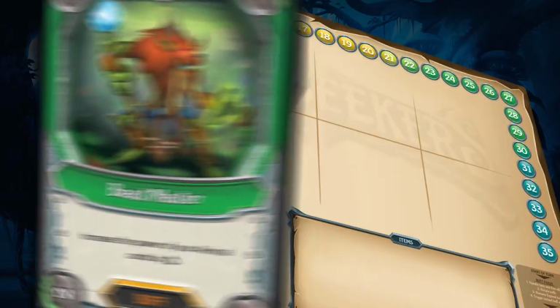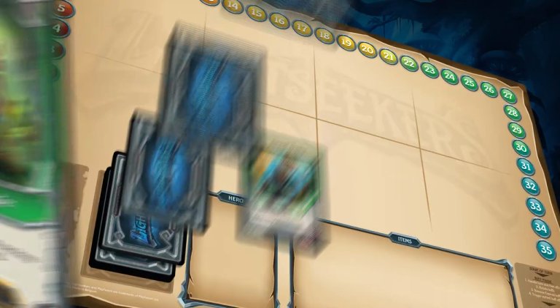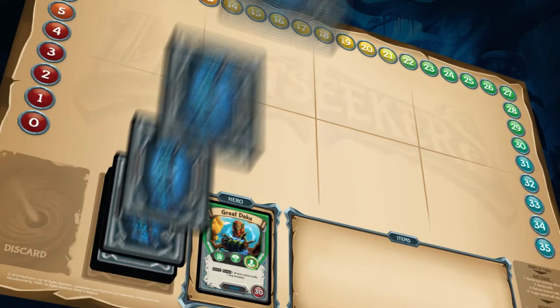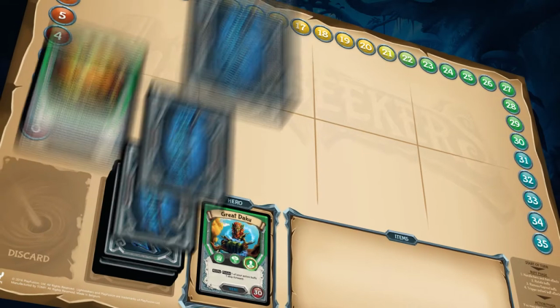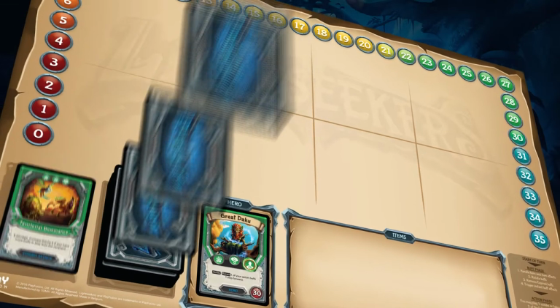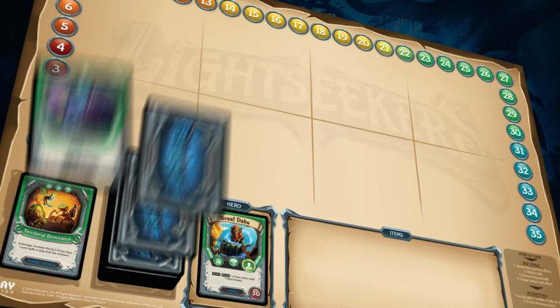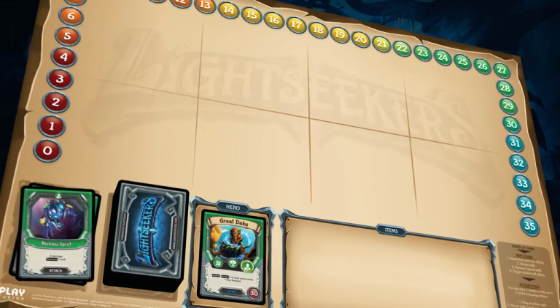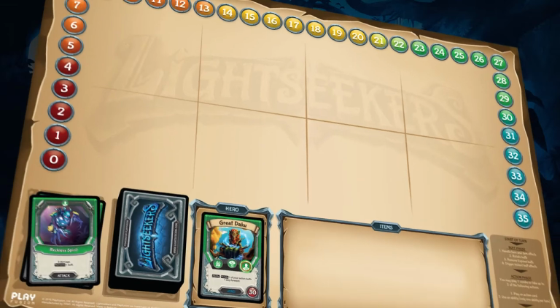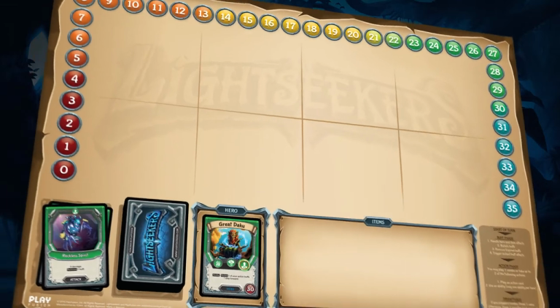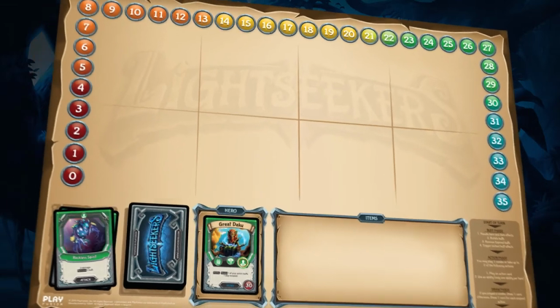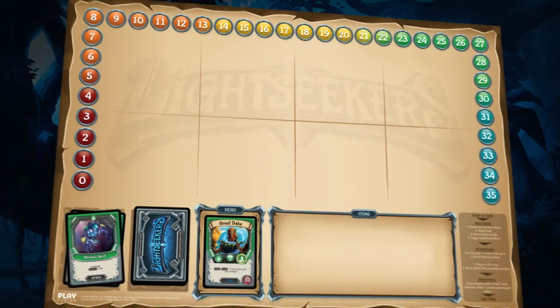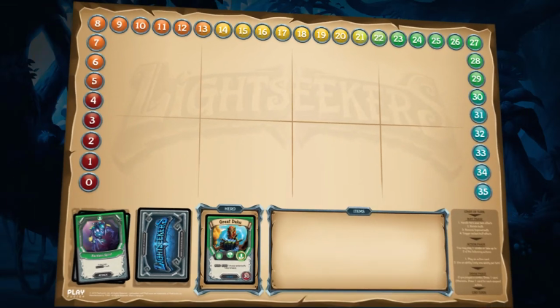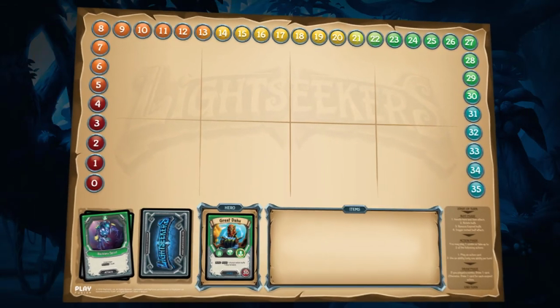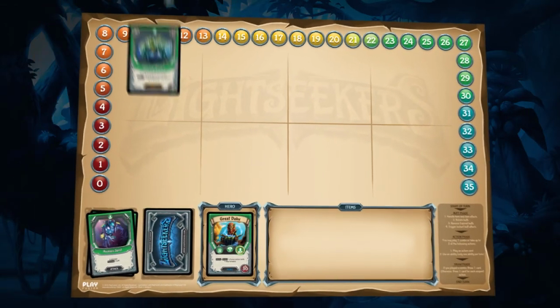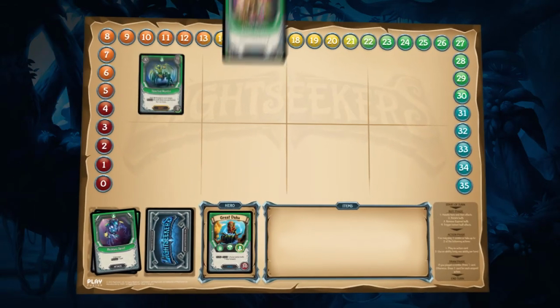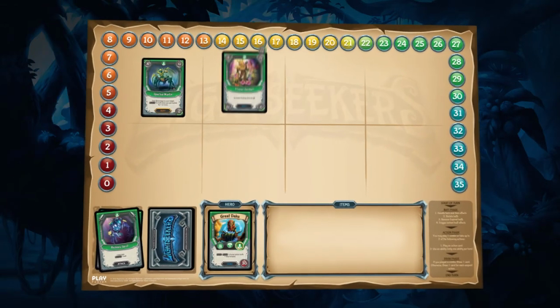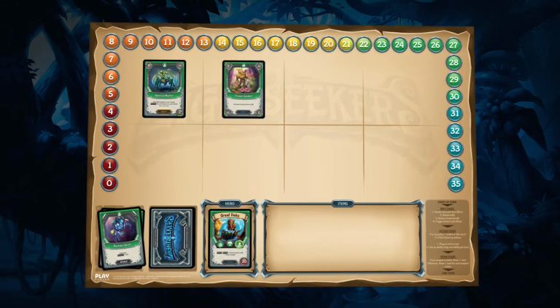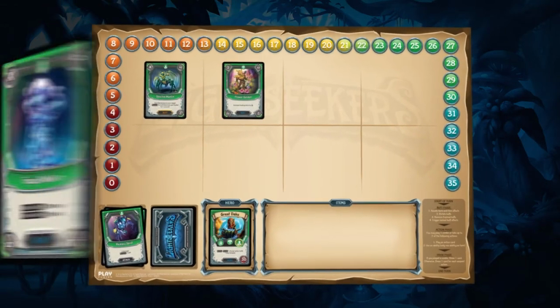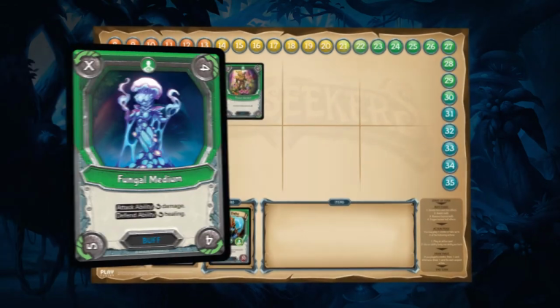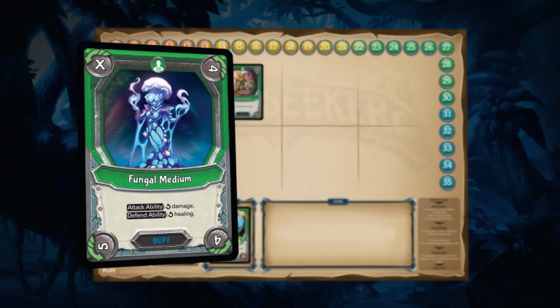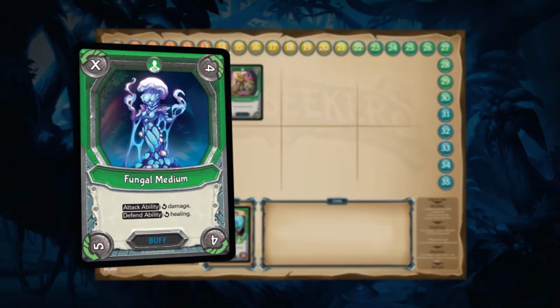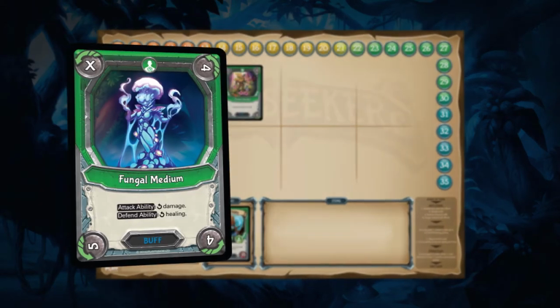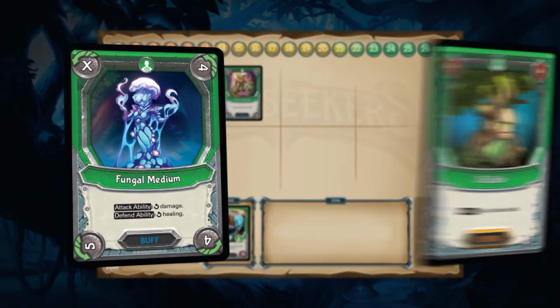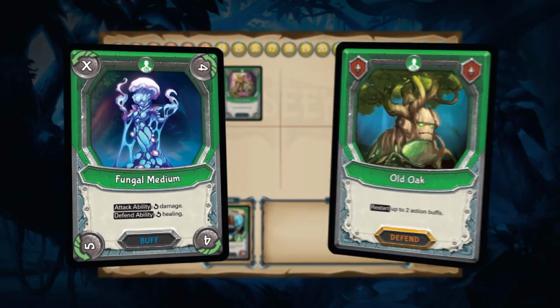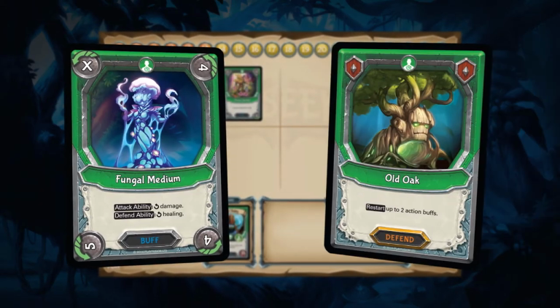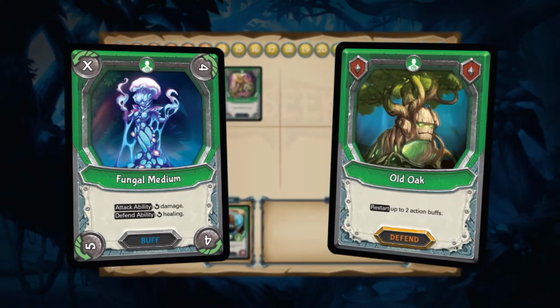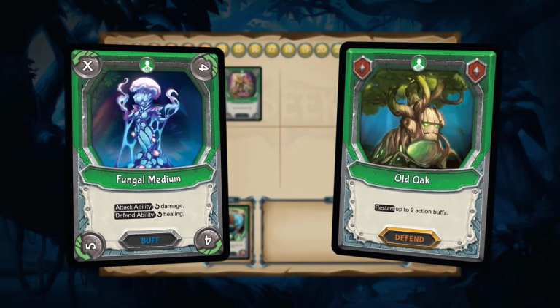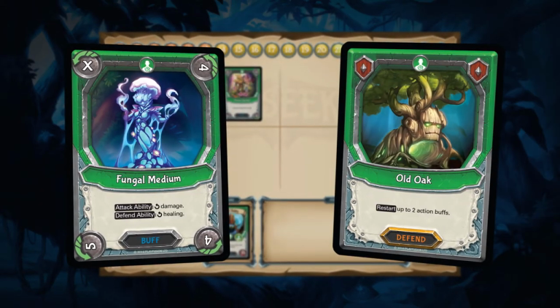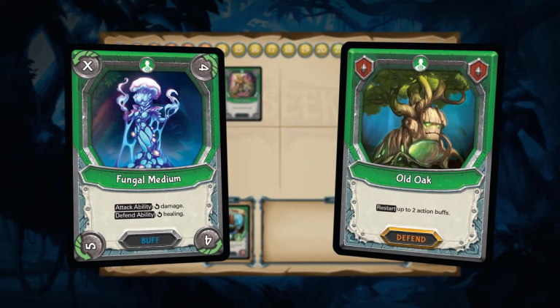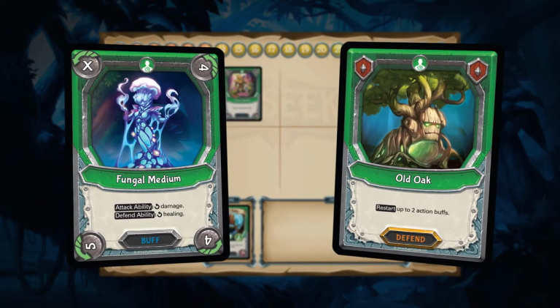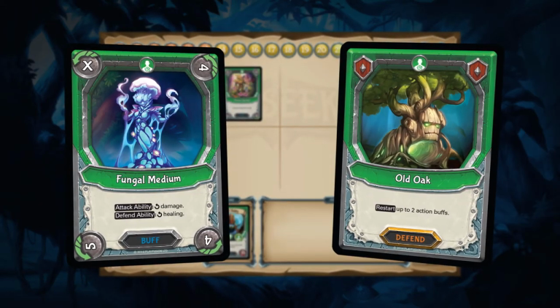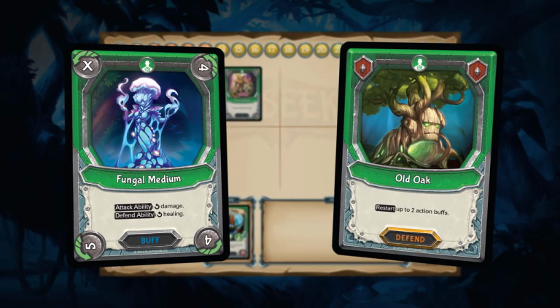Nature plays a great control game, and can get massive value from a single buff, if tended to correctly.